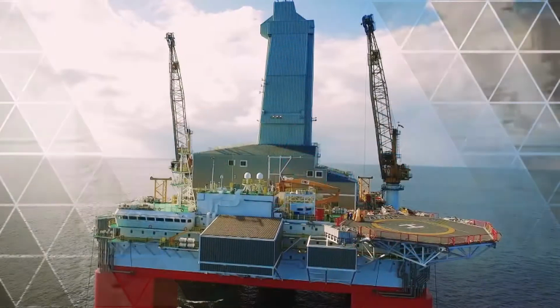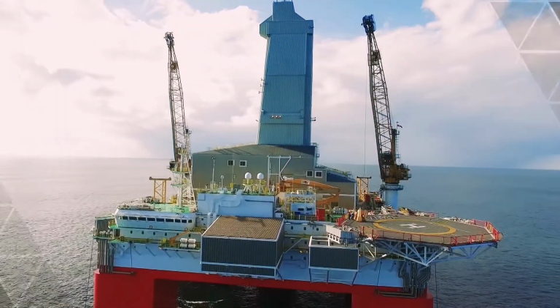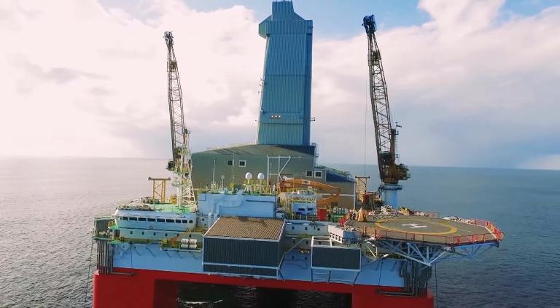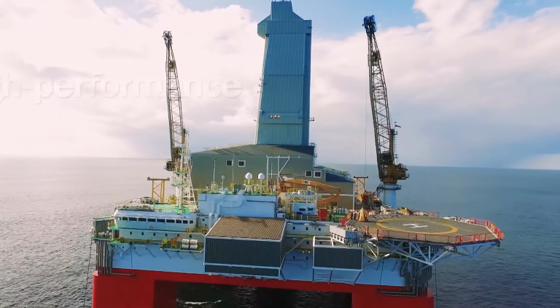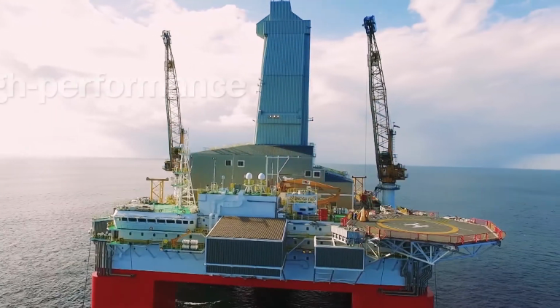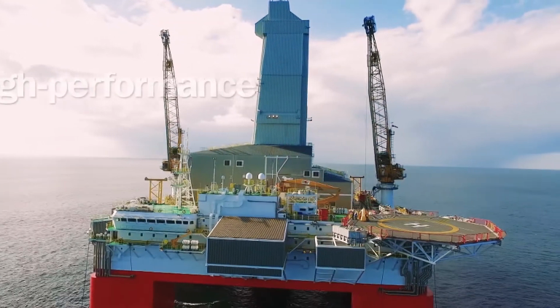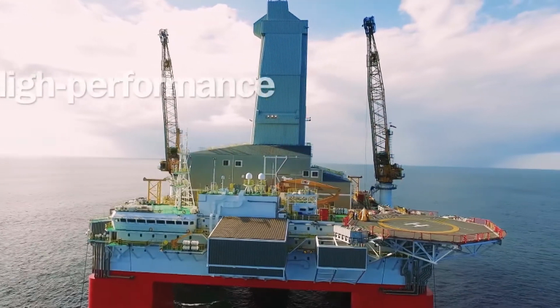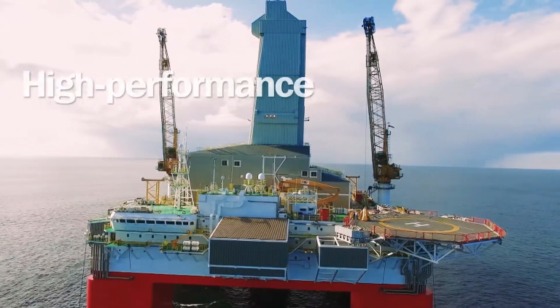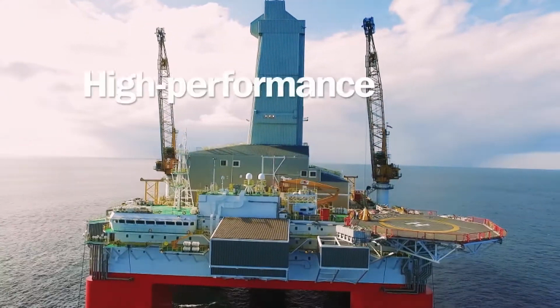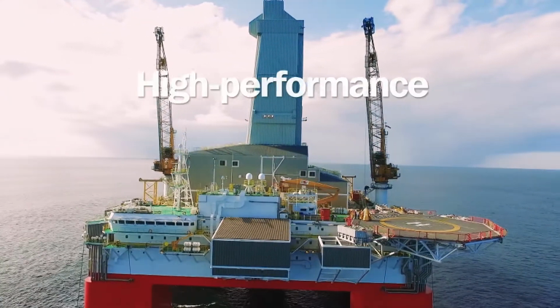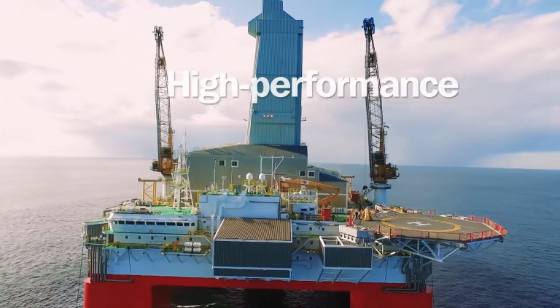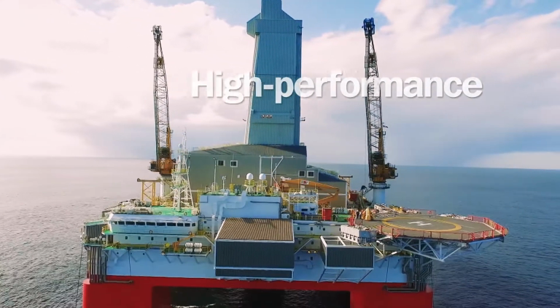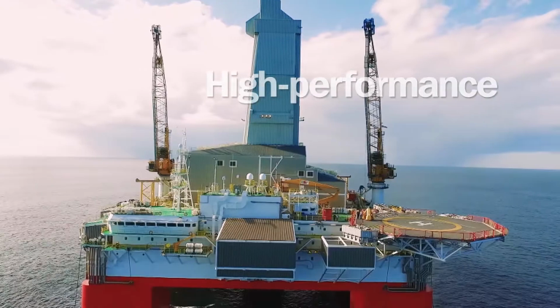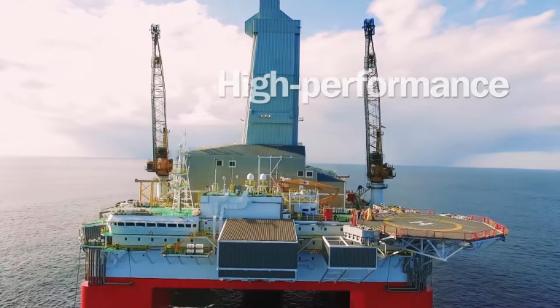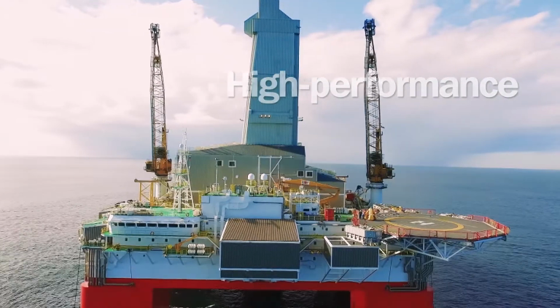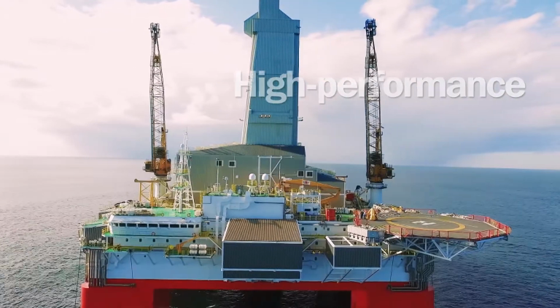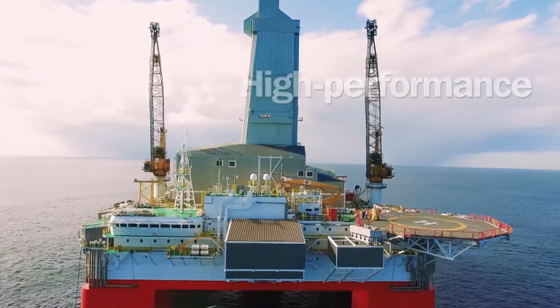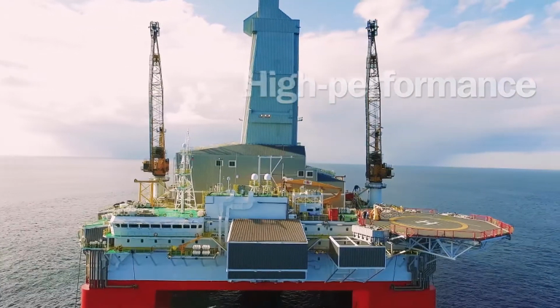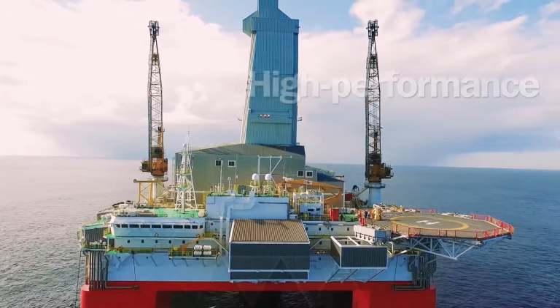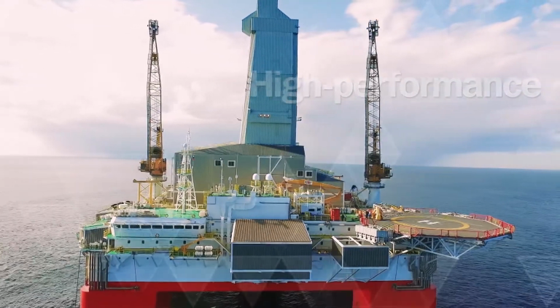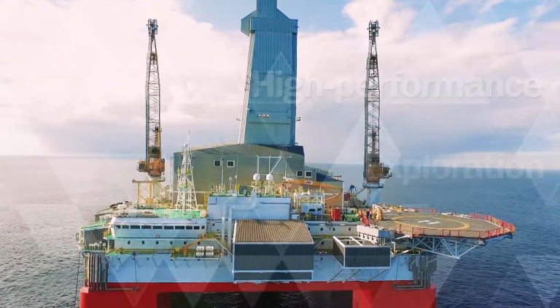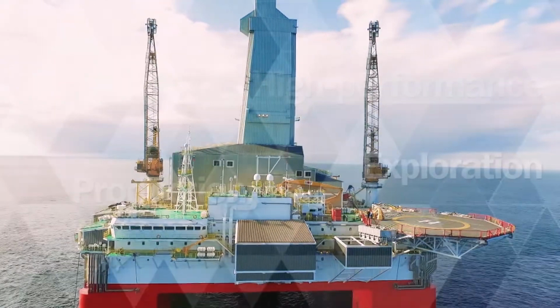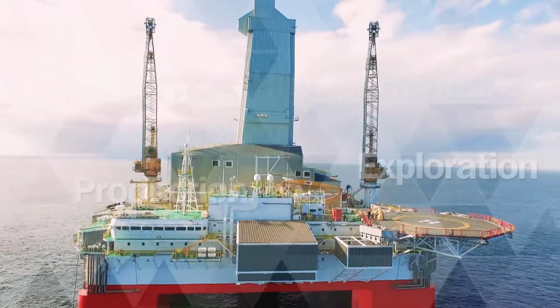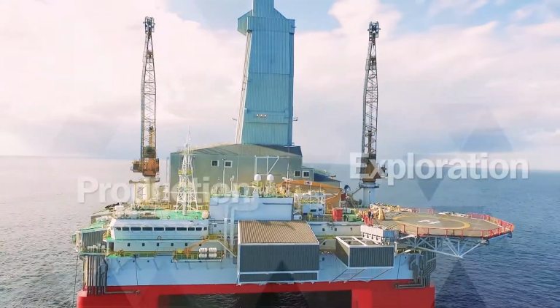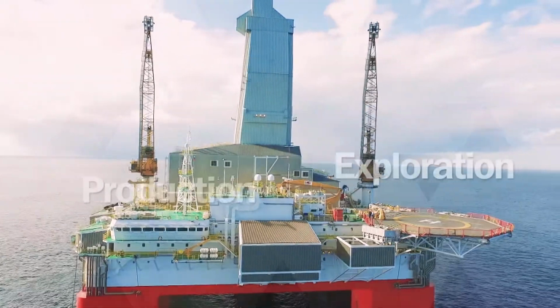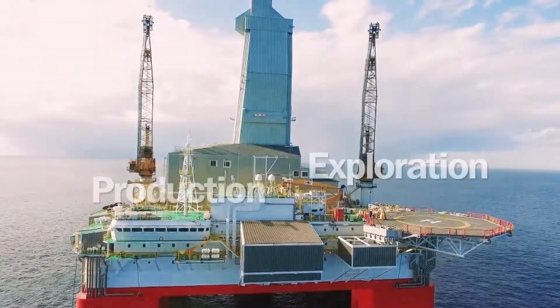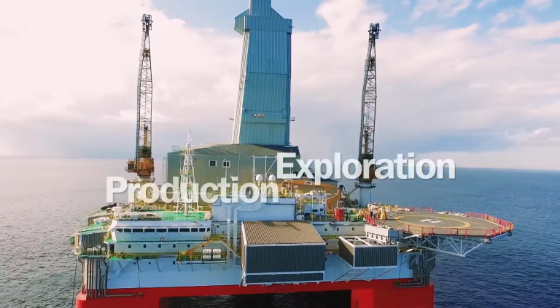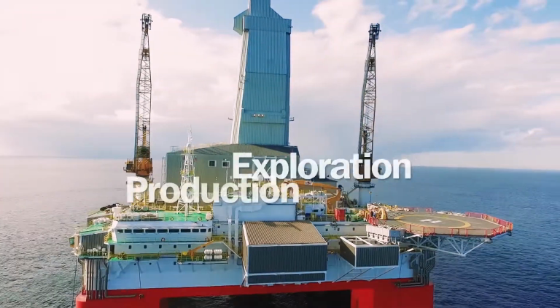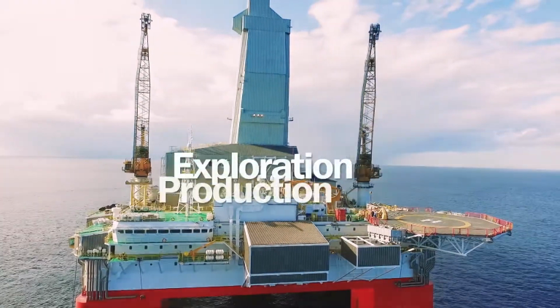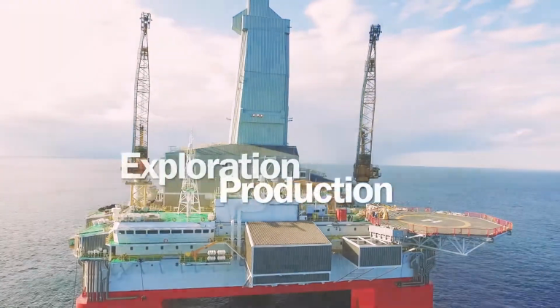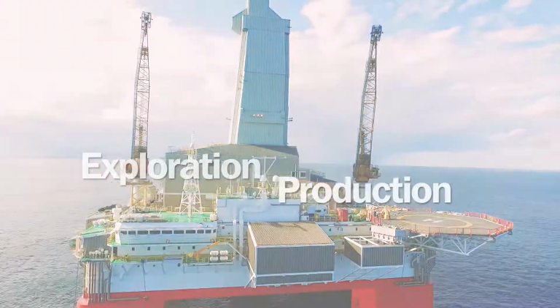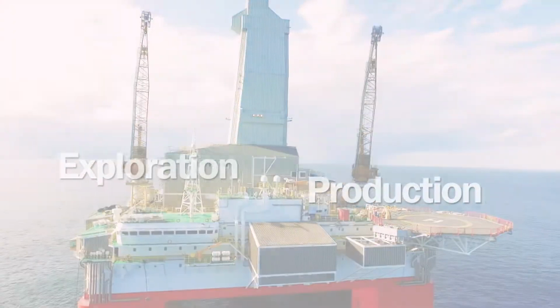Trelleborg's high-performance solutions can accelerate an operator's performance at all stages of oil and gas exploration and production.